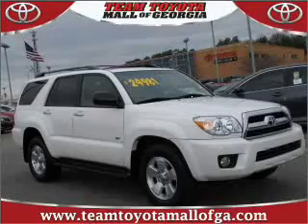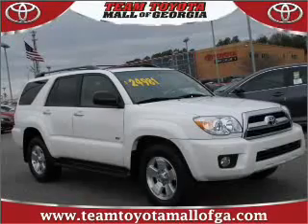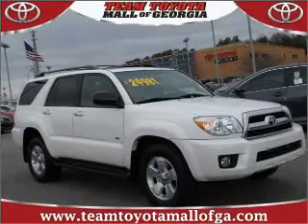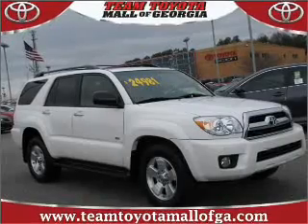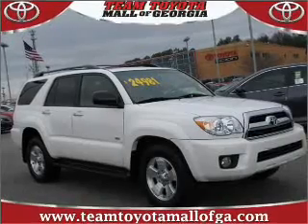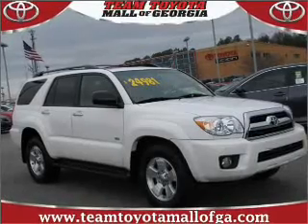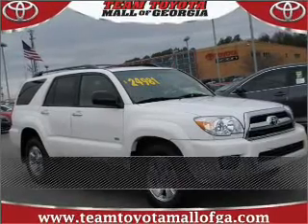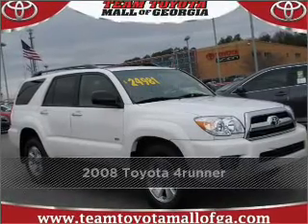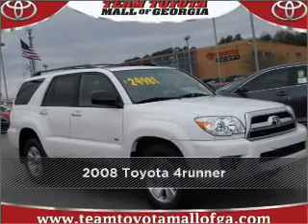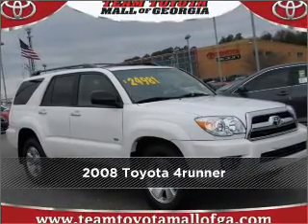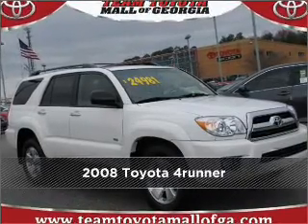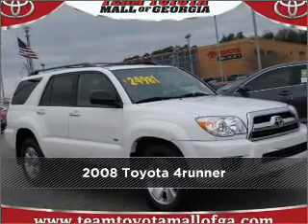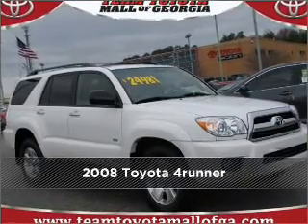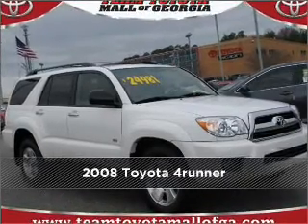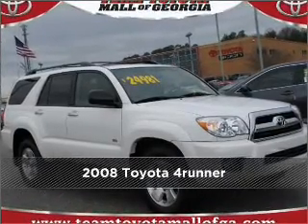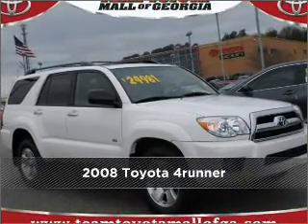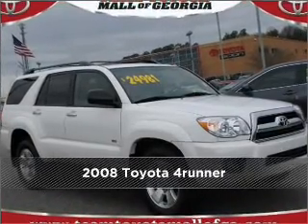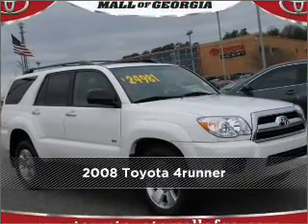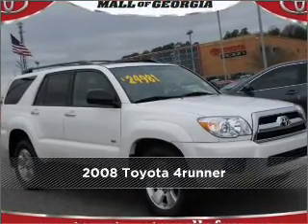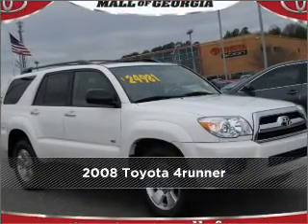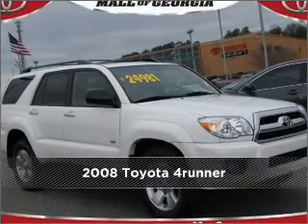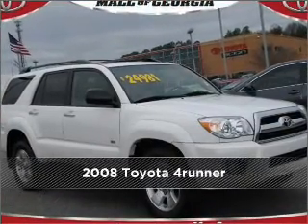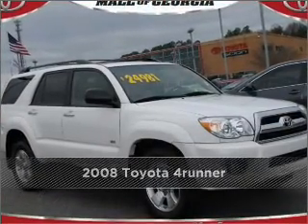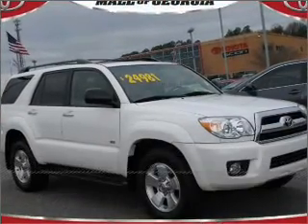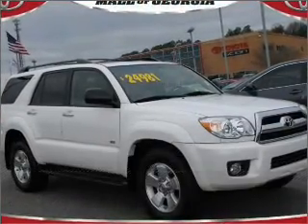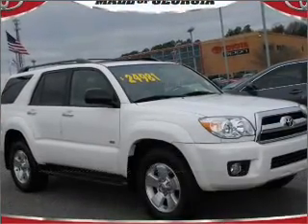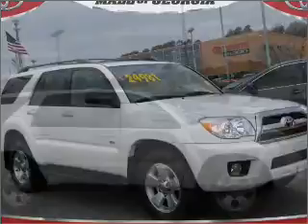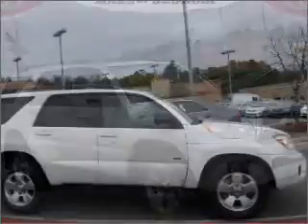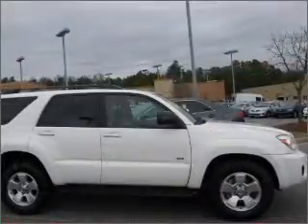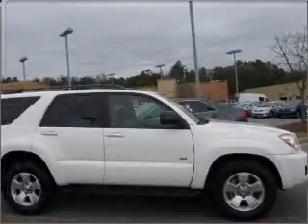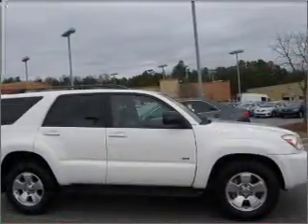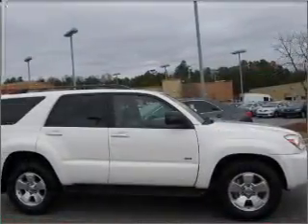Meet this 2008 Toyota 4Runner. Your search stops here with this ideal auto.